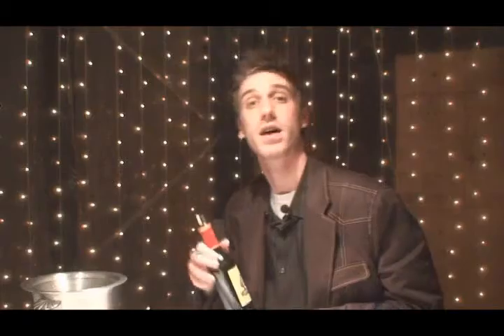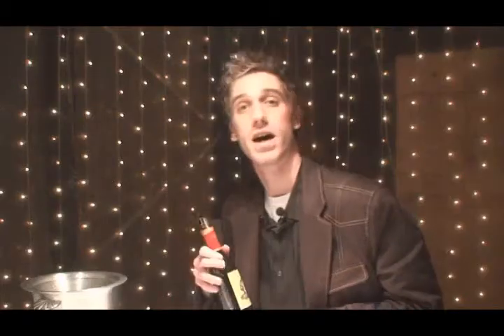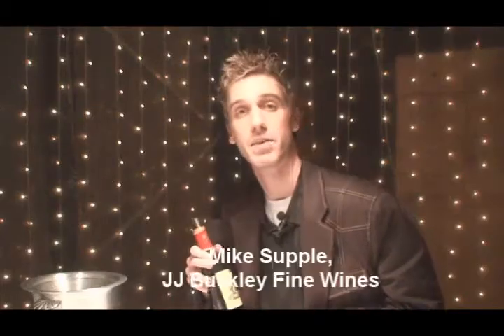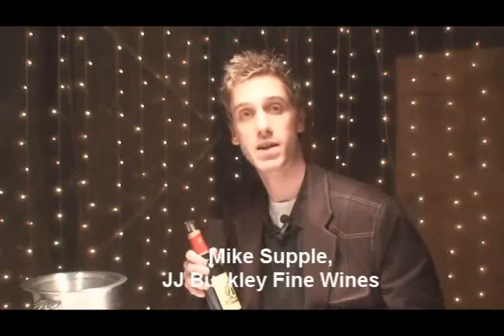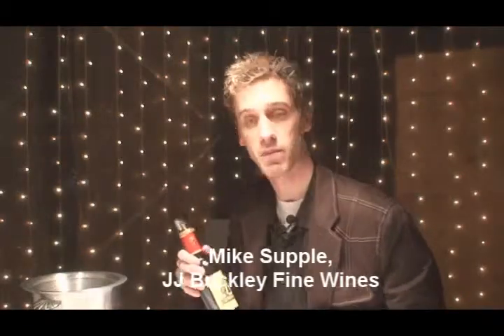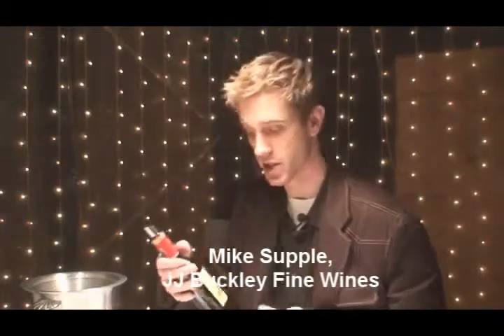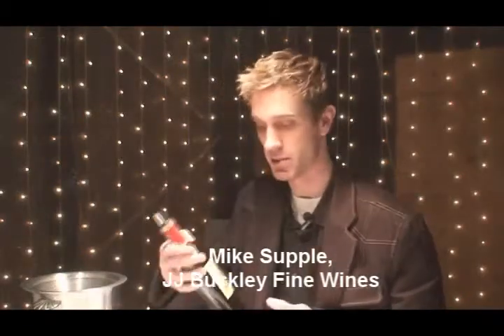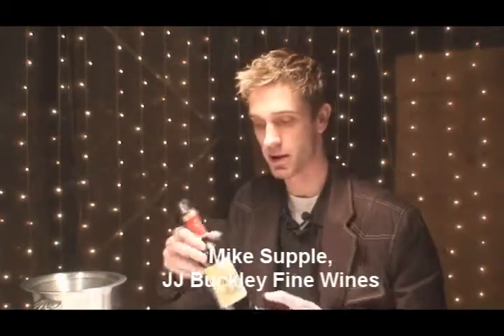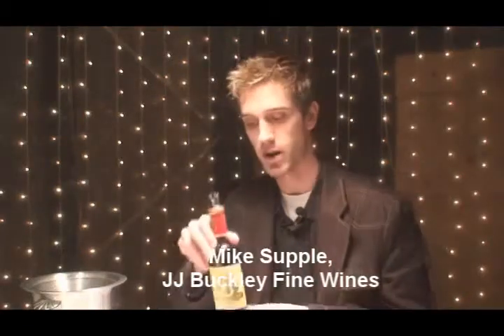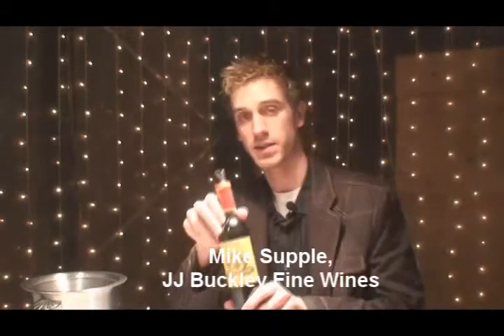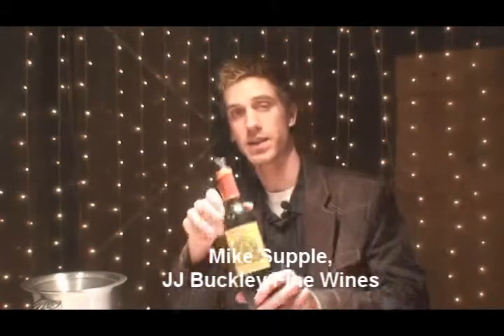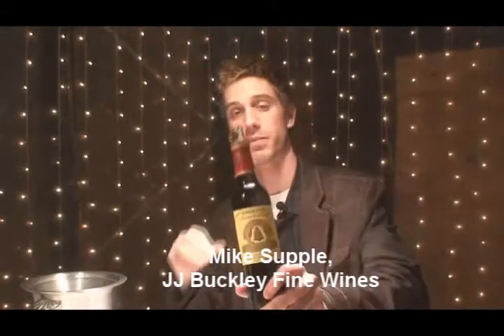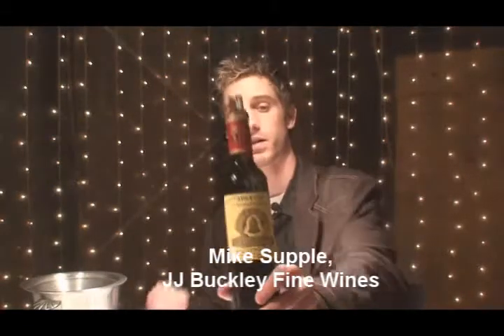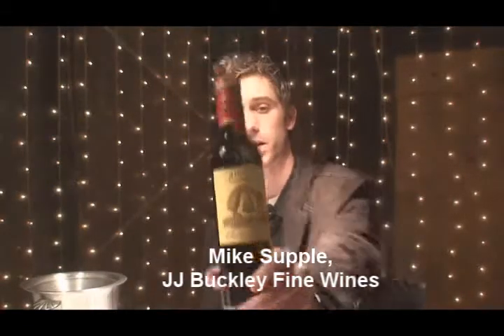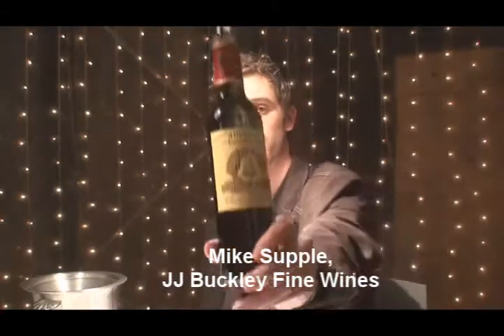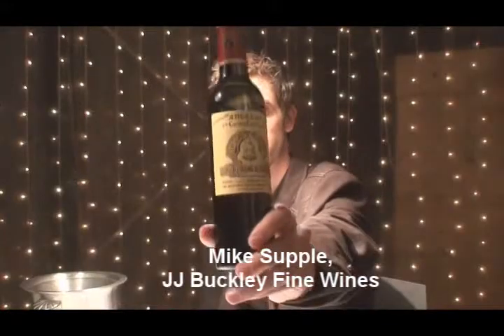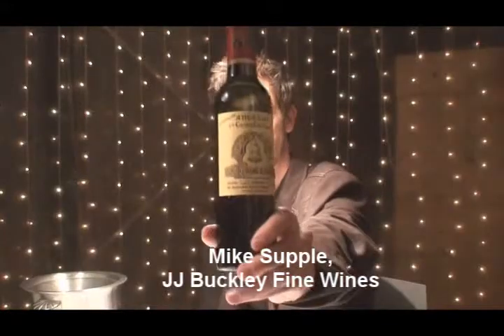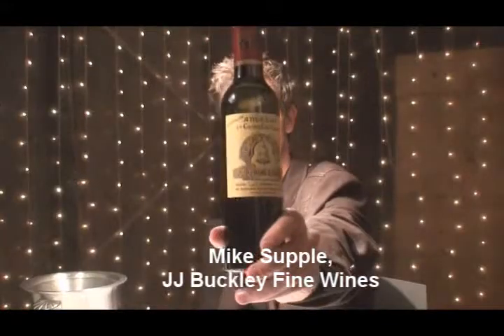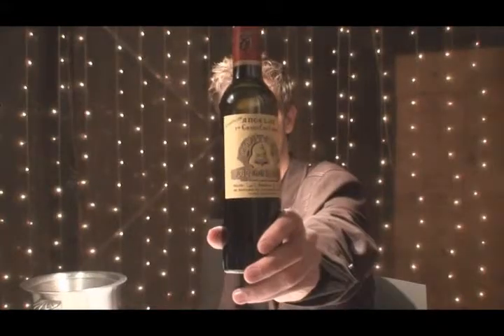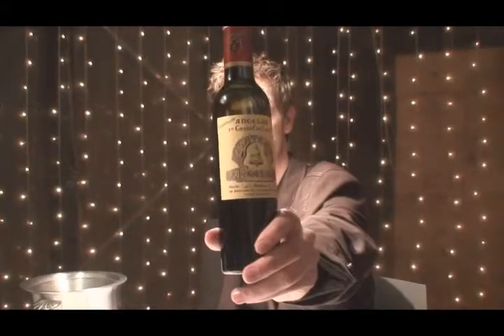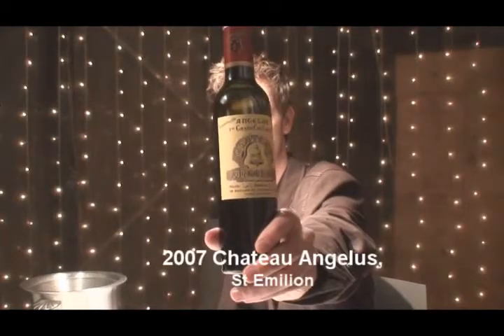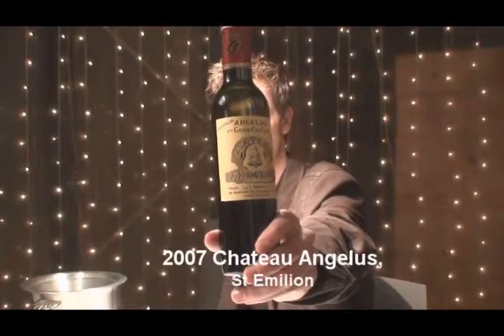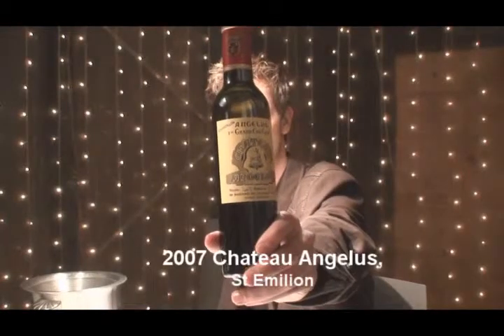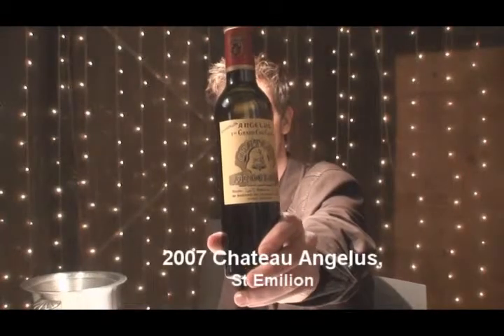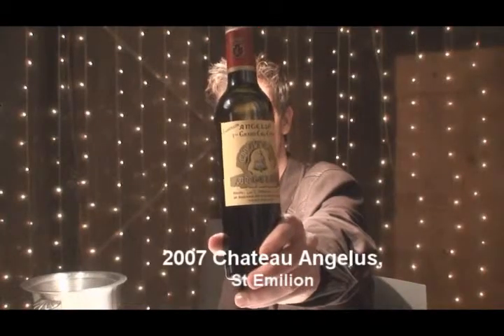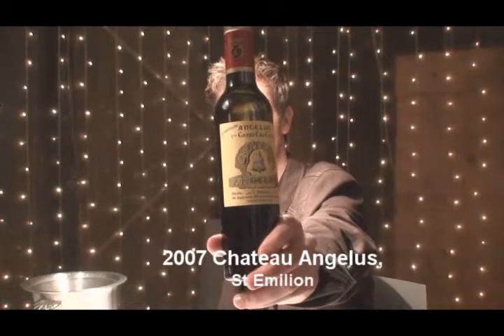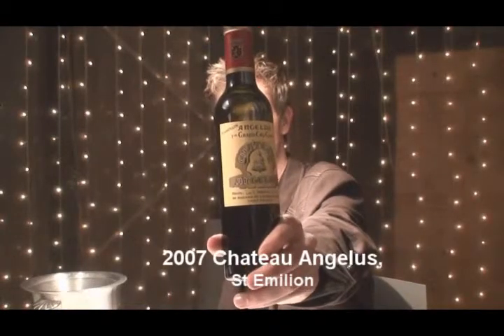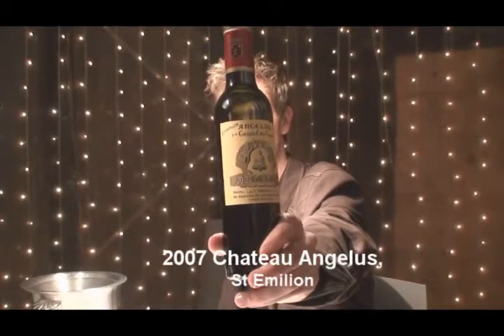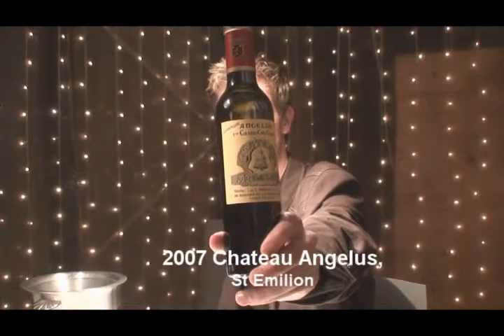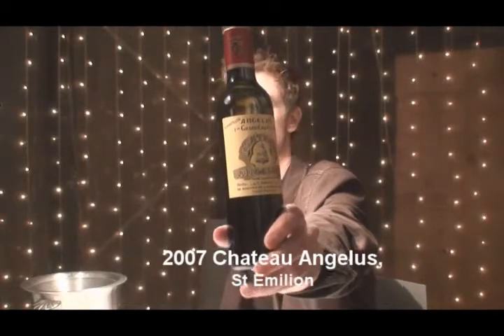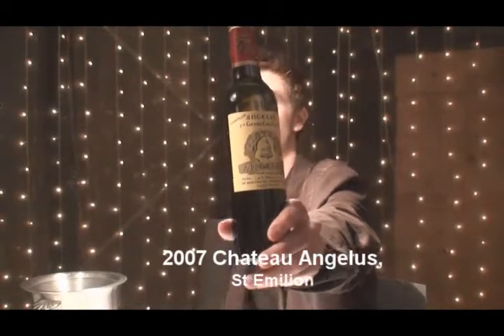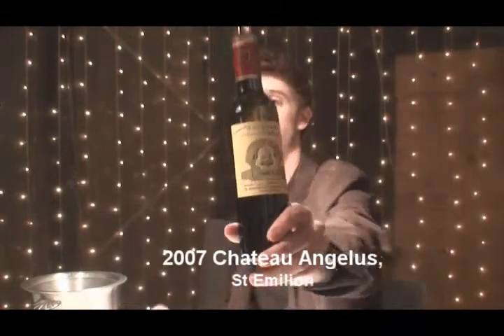Hi, I'm Mike Supple from JJ Buckley Wines, tasting the barrel sample of the 2007 Chateau Angelus from Saint-Emilion.